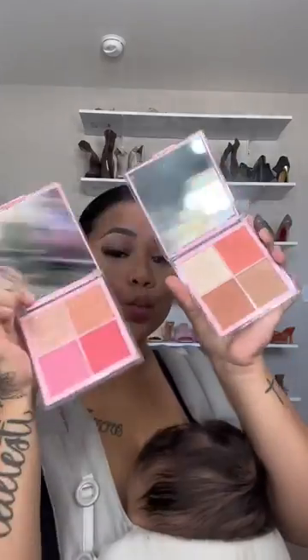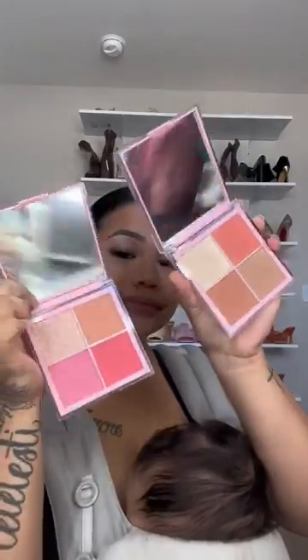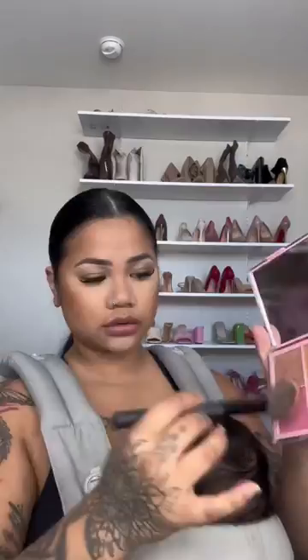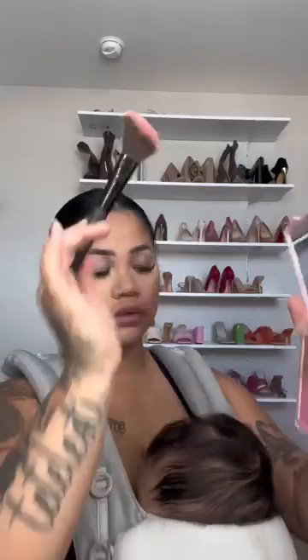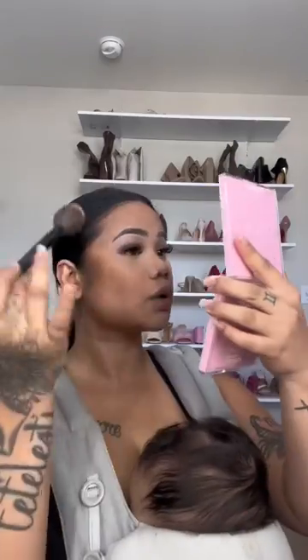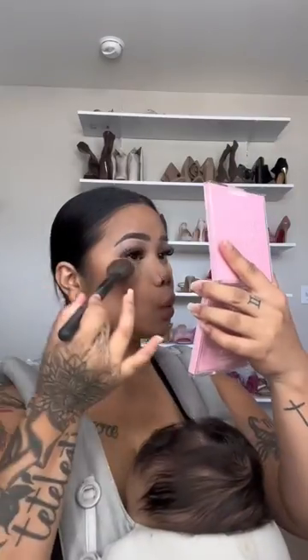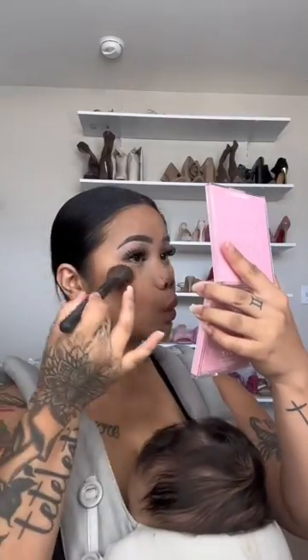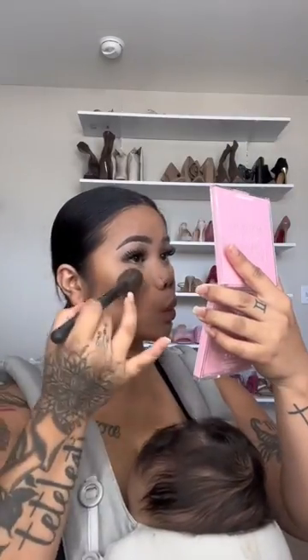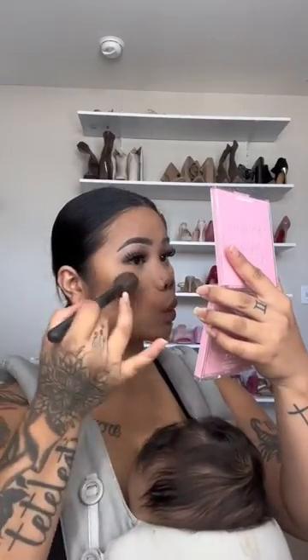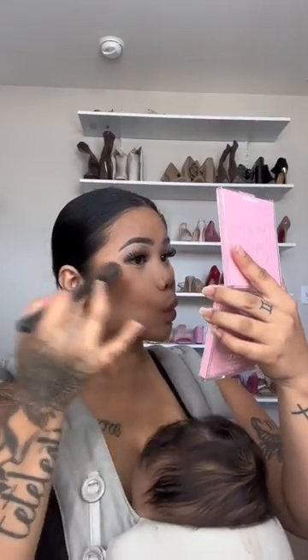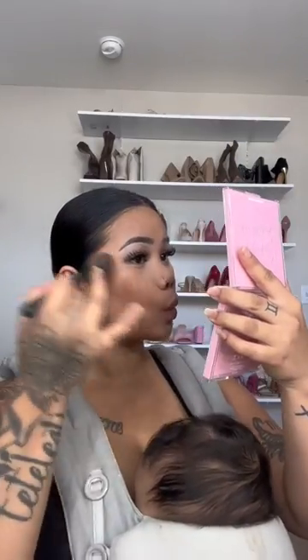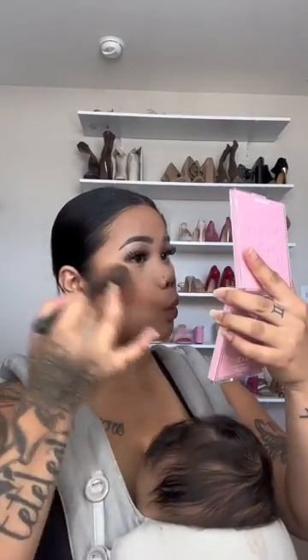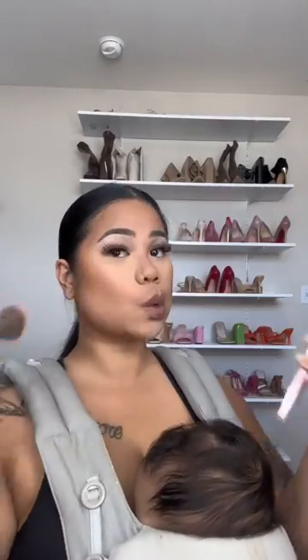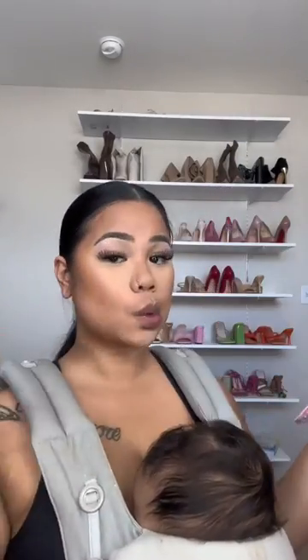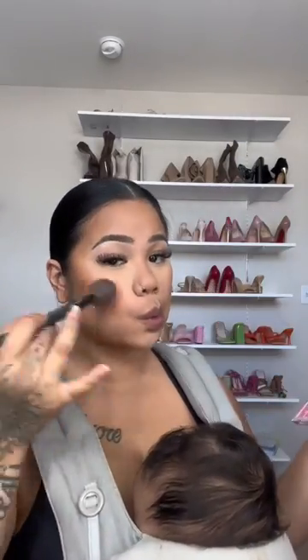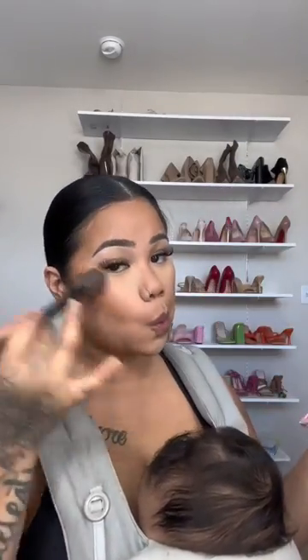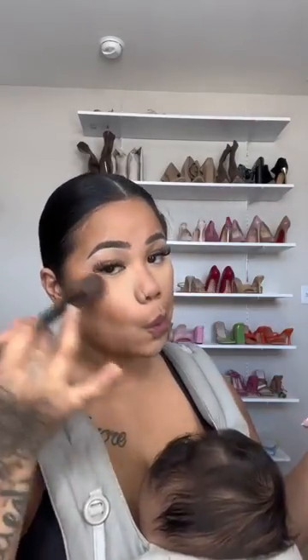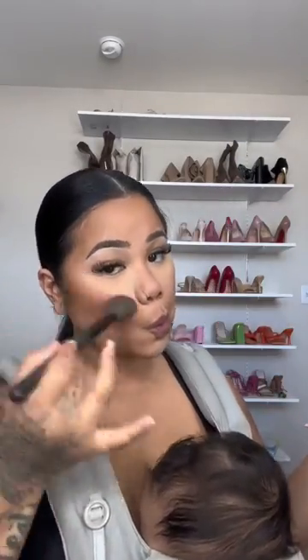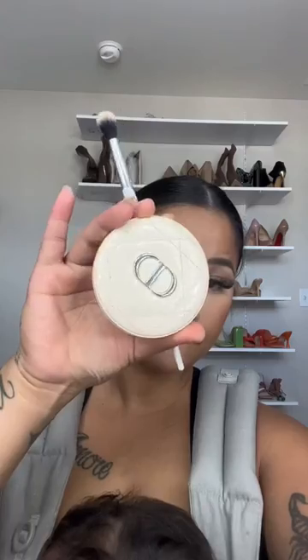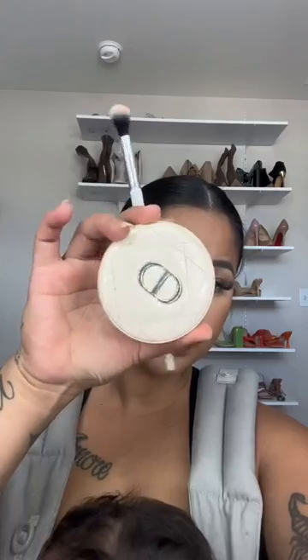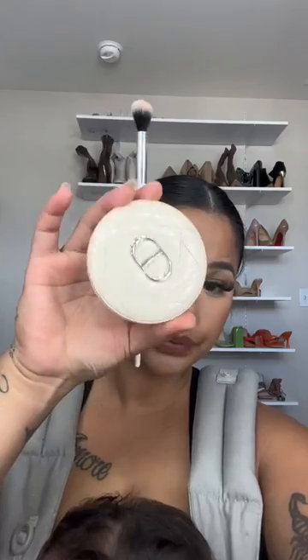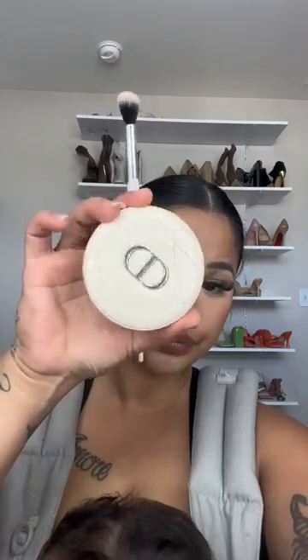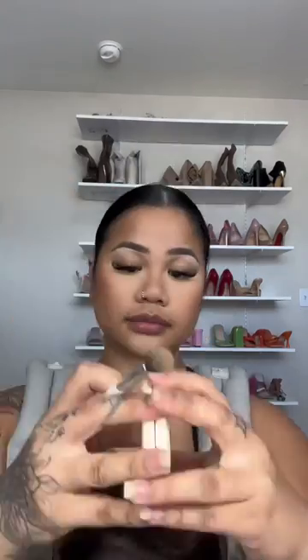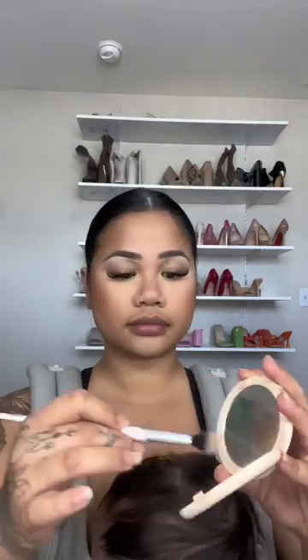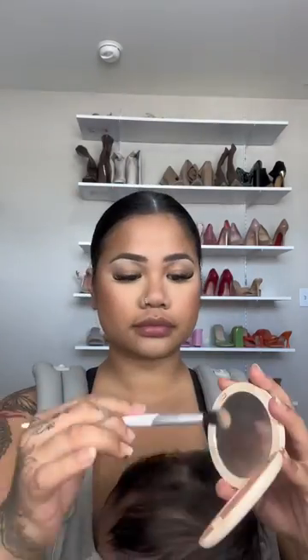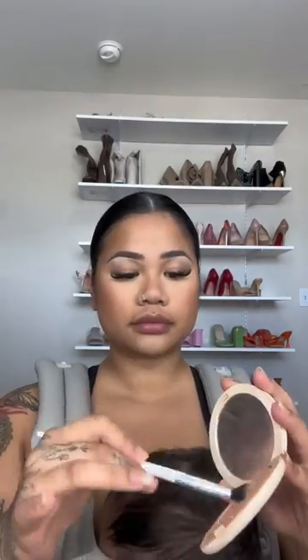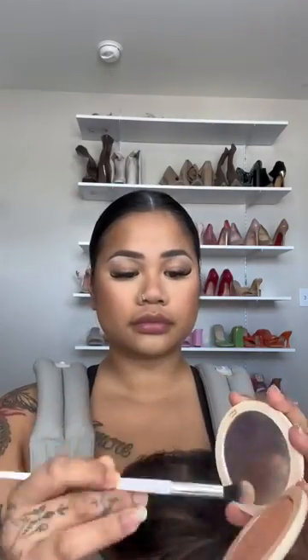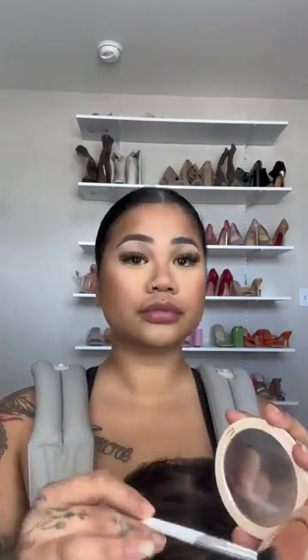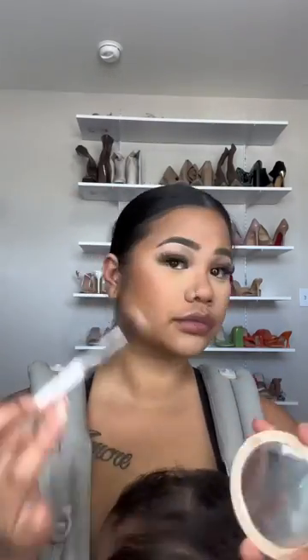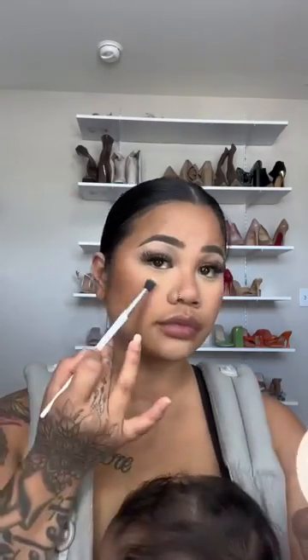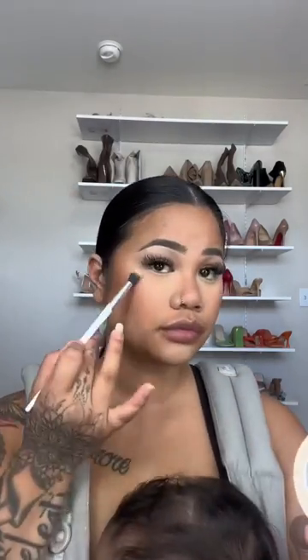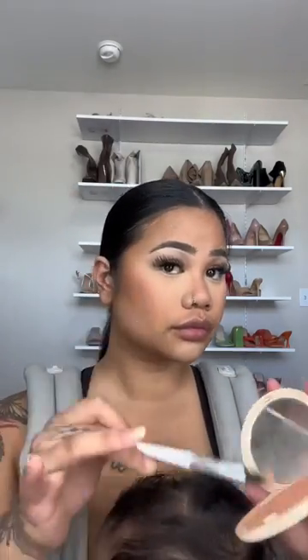The blush is going to fix us. Blush always fixes us. Now we're just going to highlight.